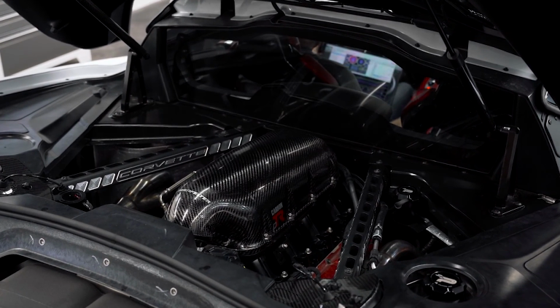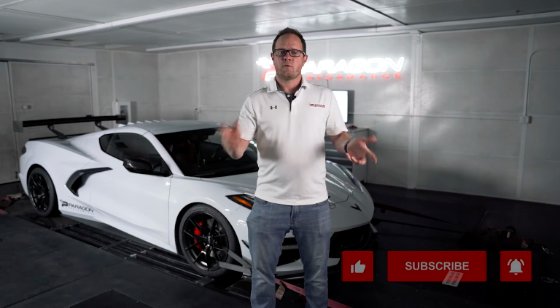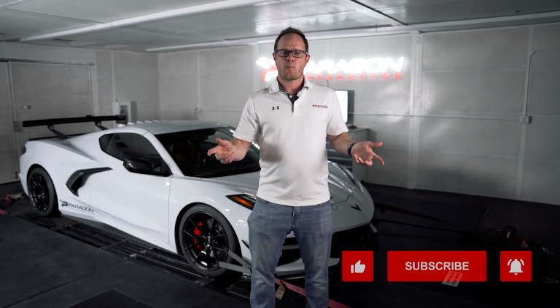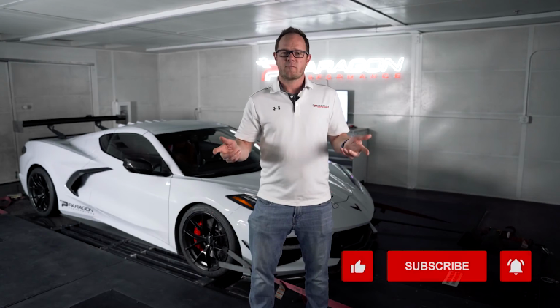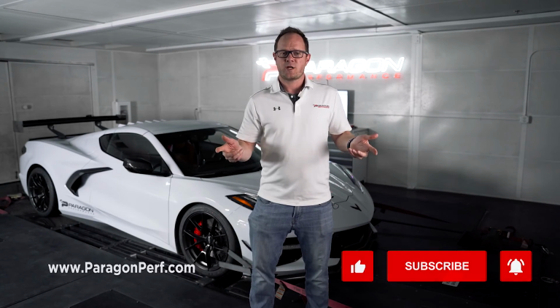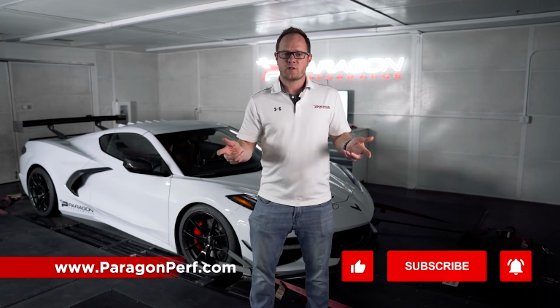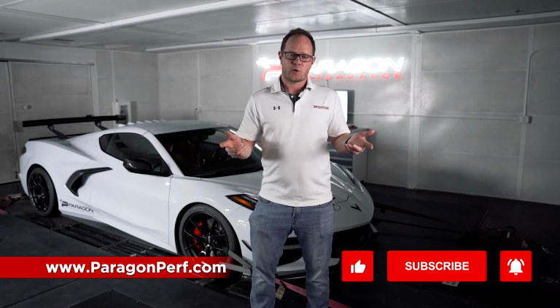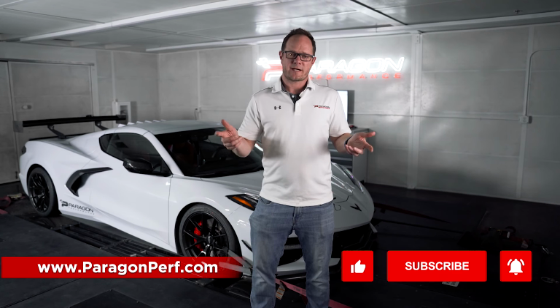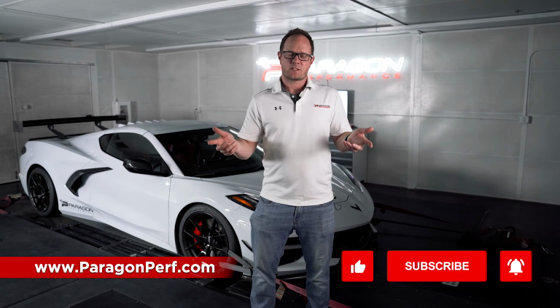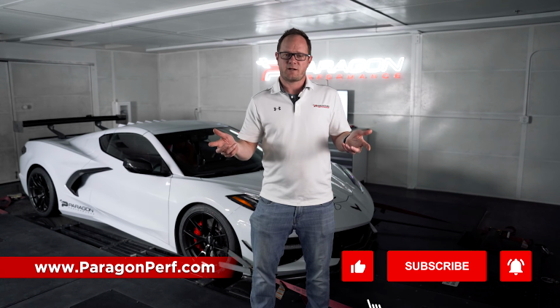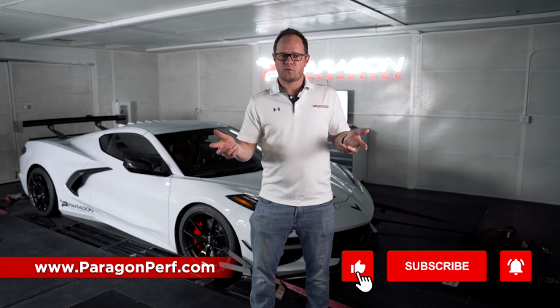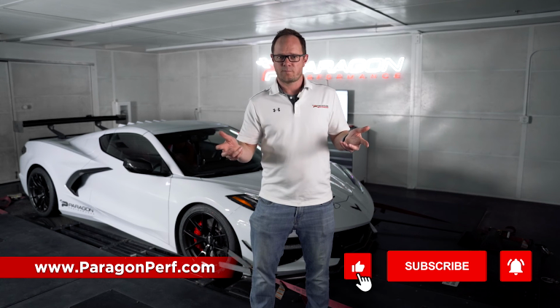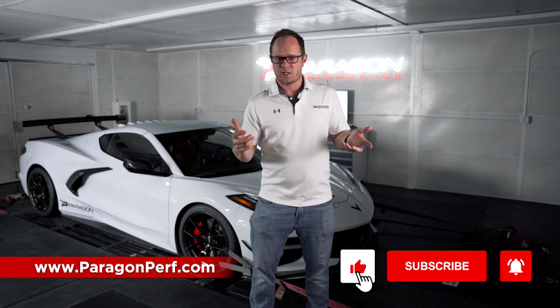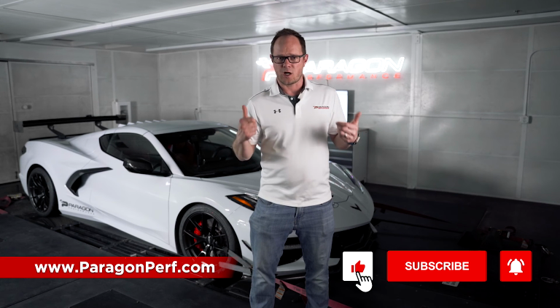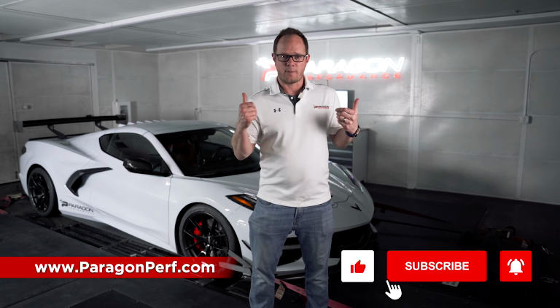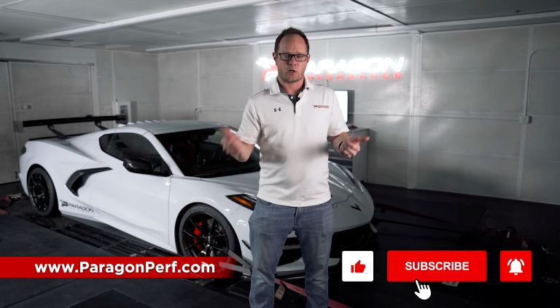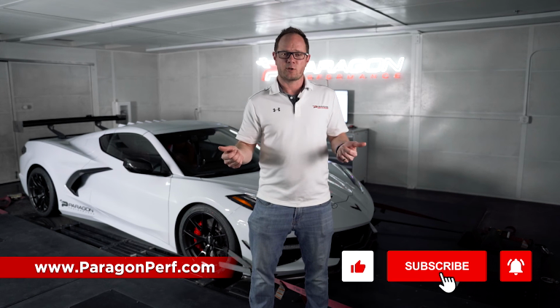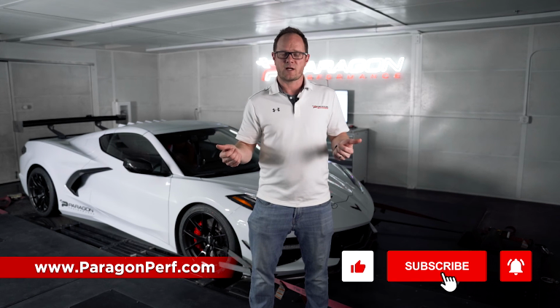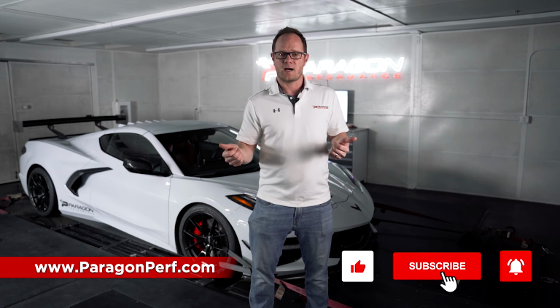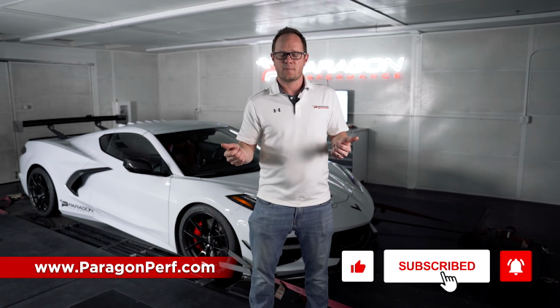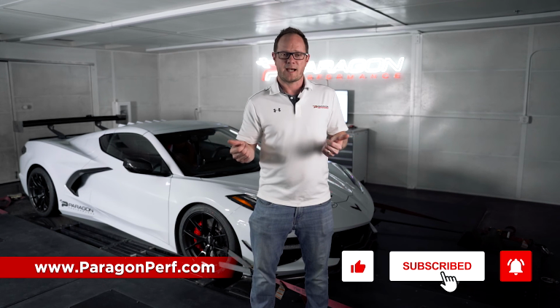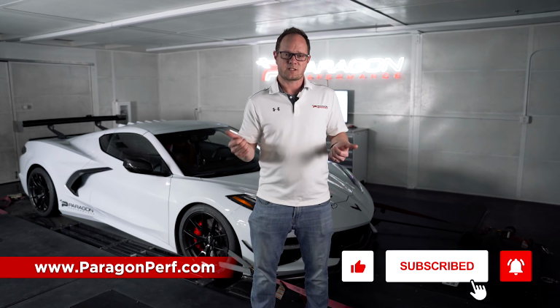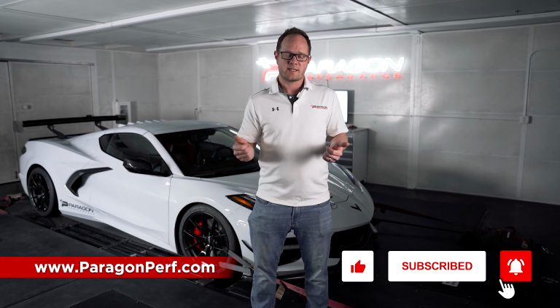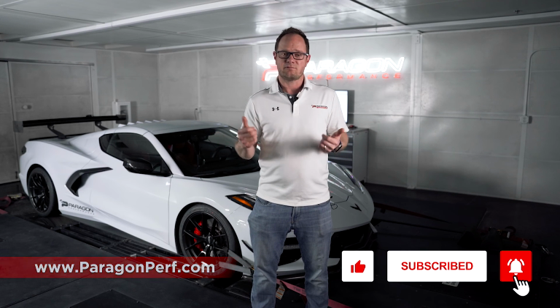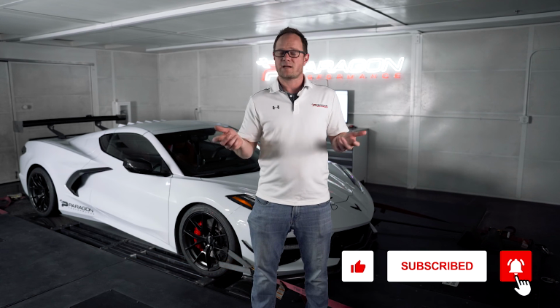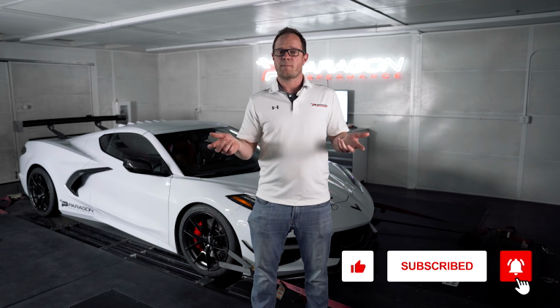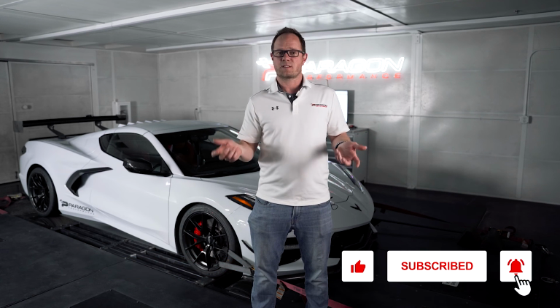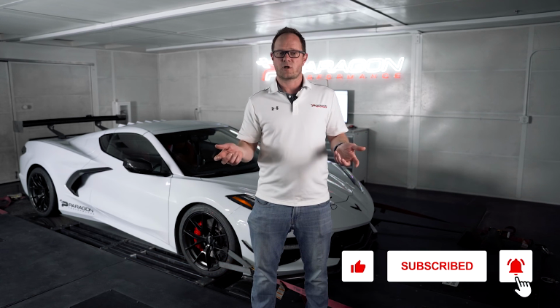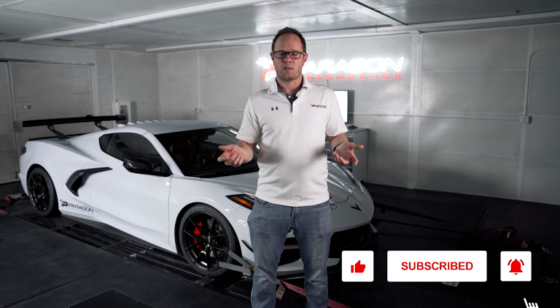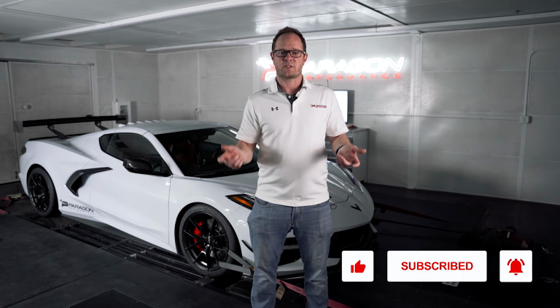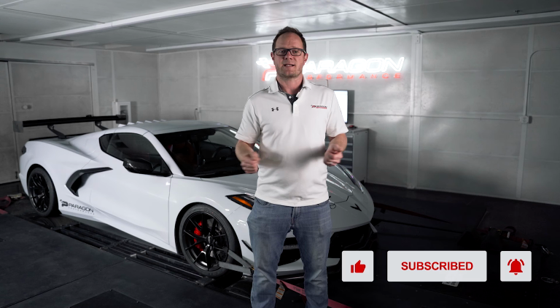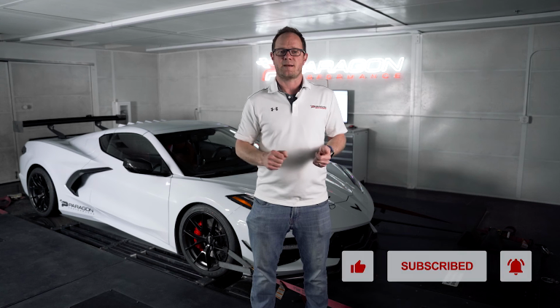If you want more information, go check out this manifold package on paragonperf.com. And as always, like, comment, subscribe, and we'll see you next time.